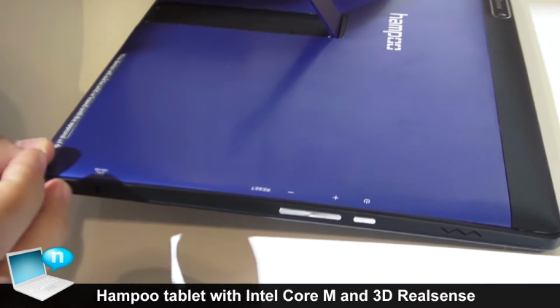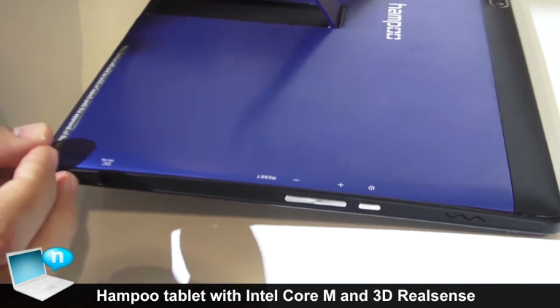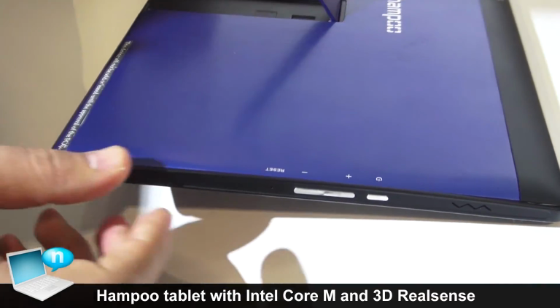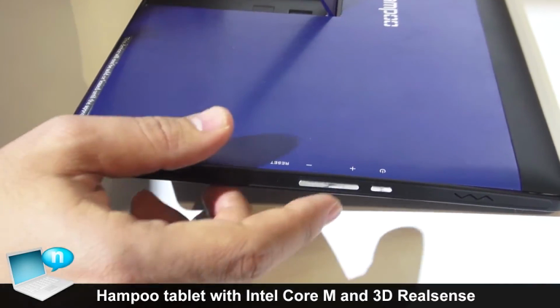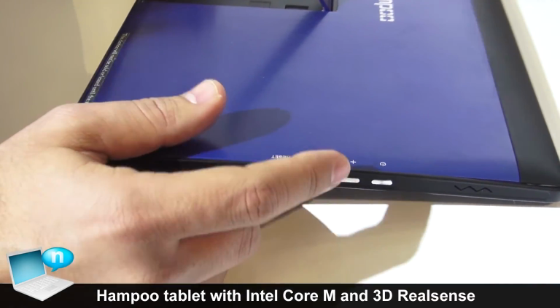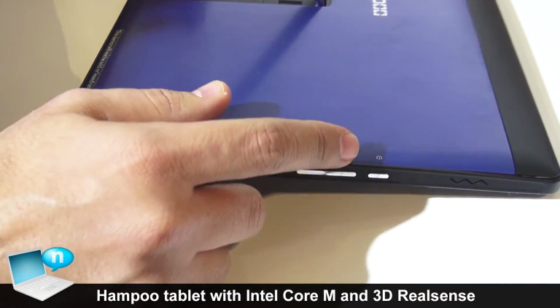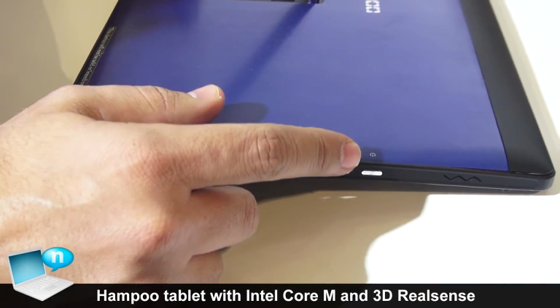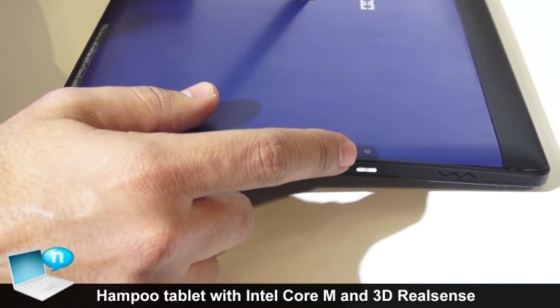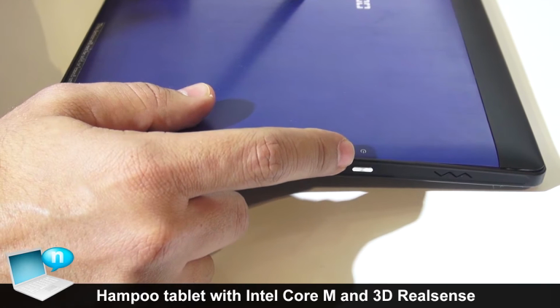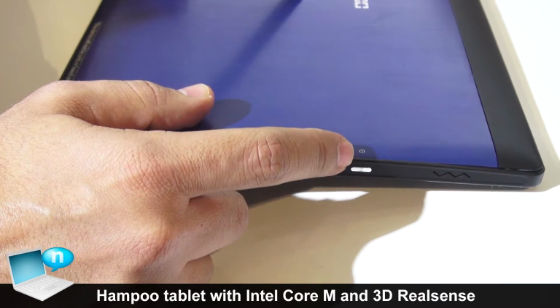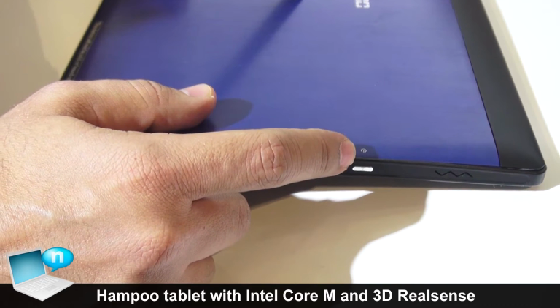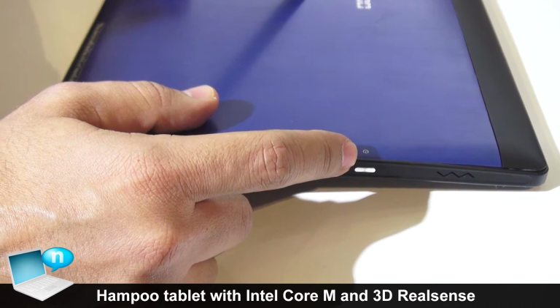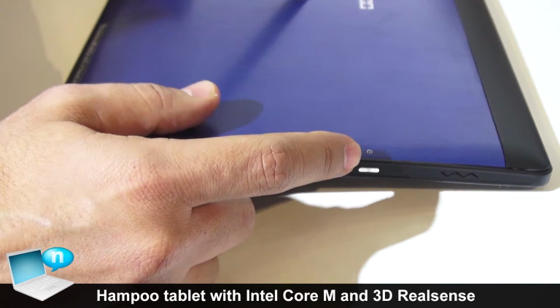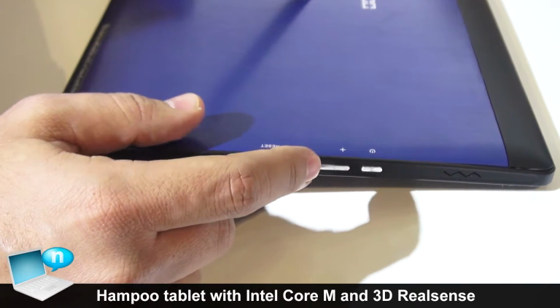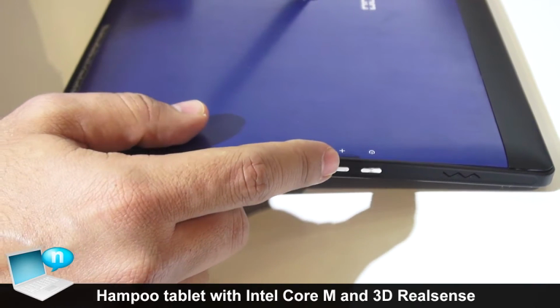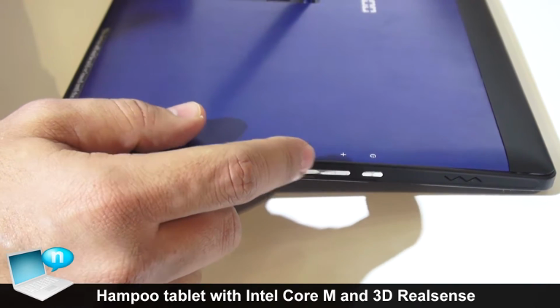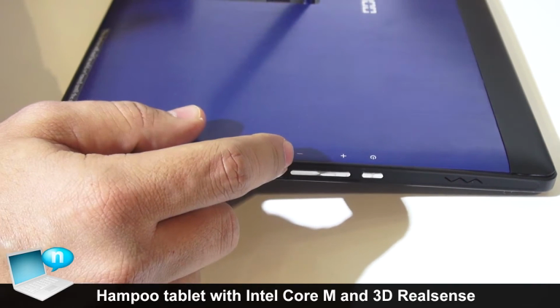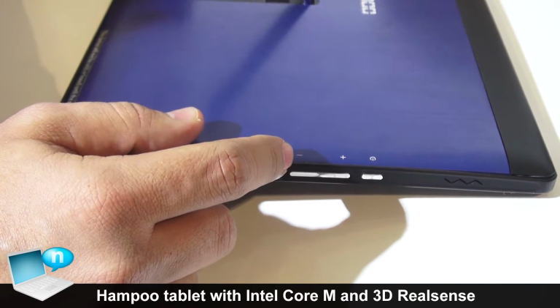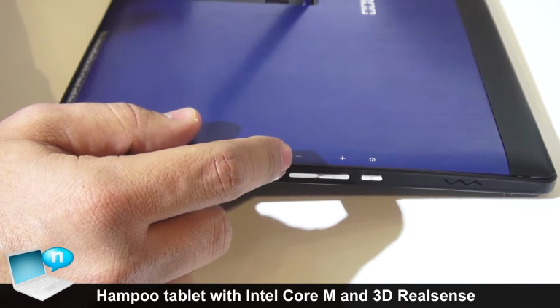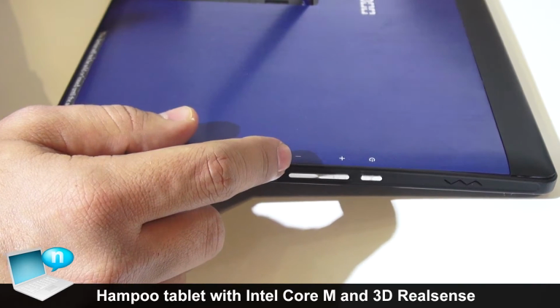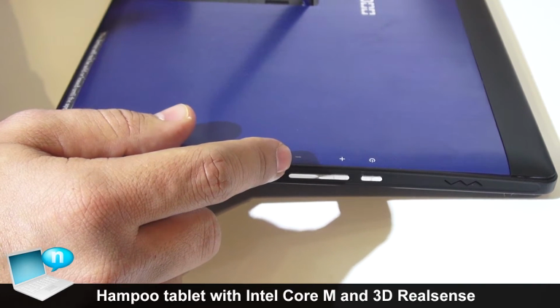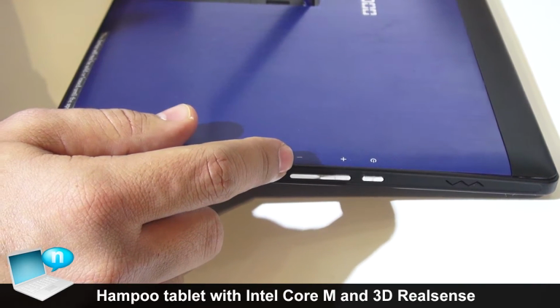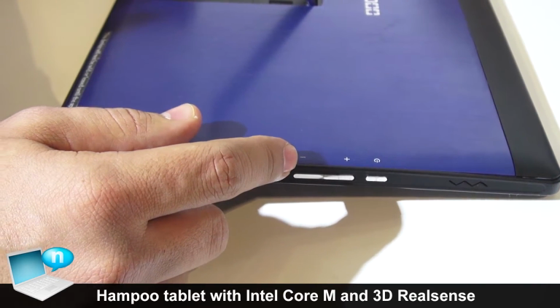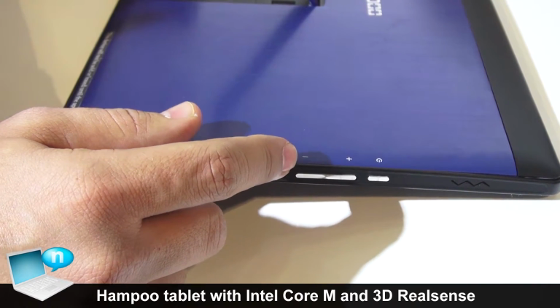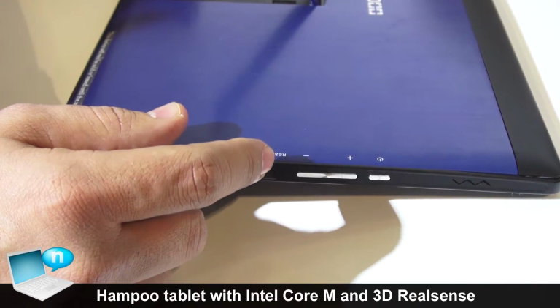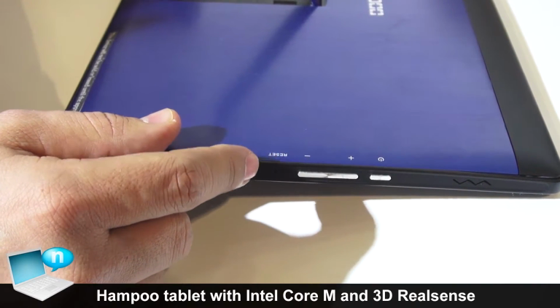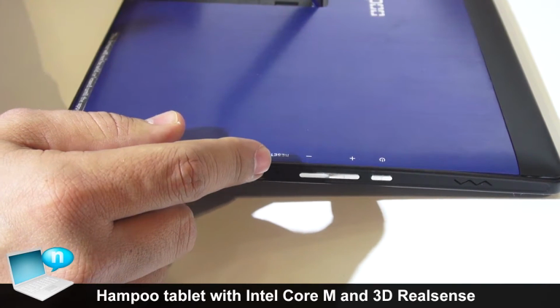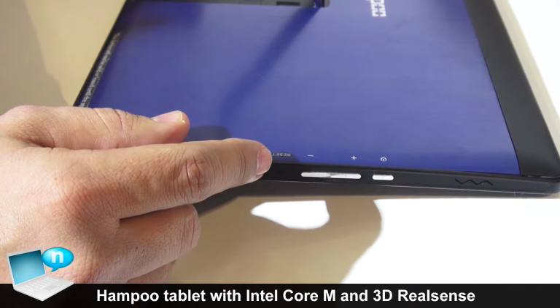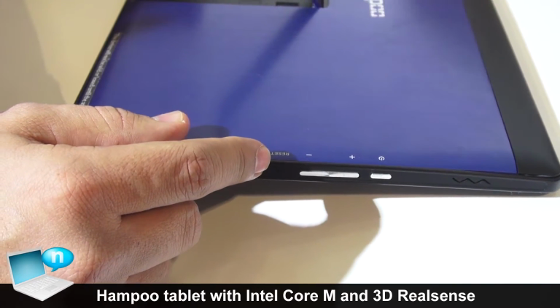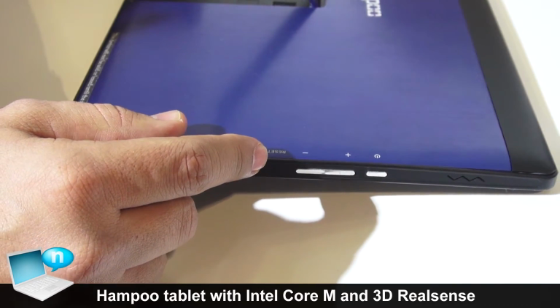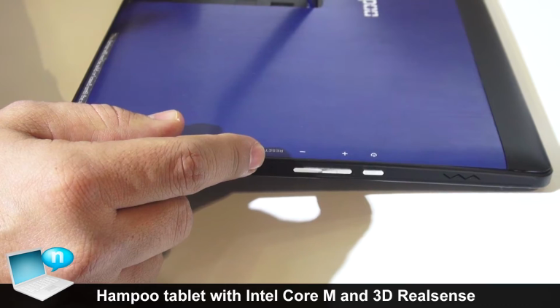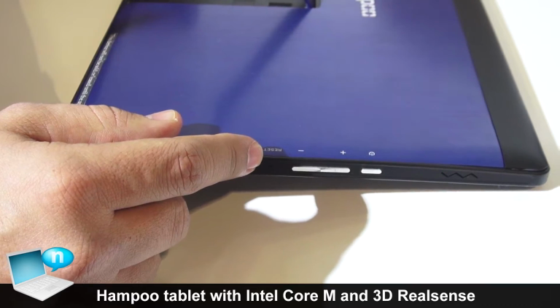we have the buttons for power, volume up and down, and for resetting the unit.